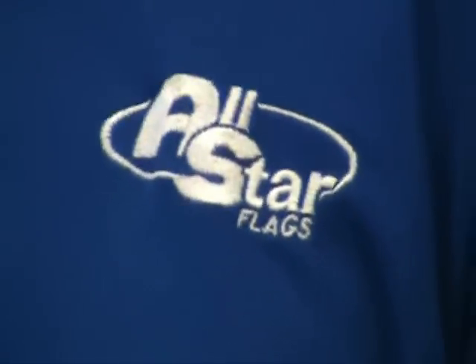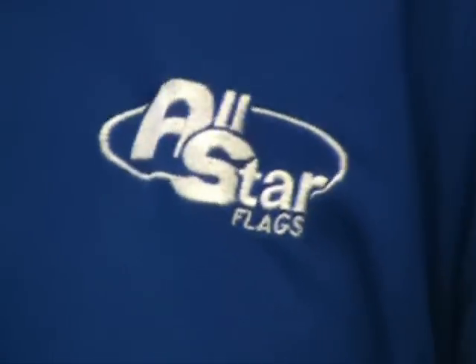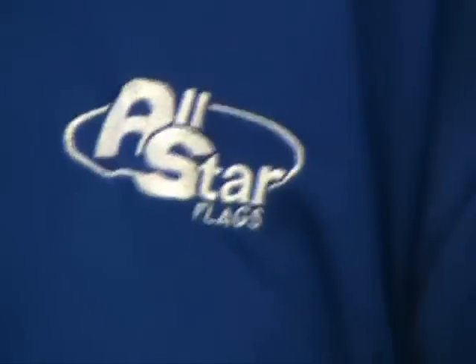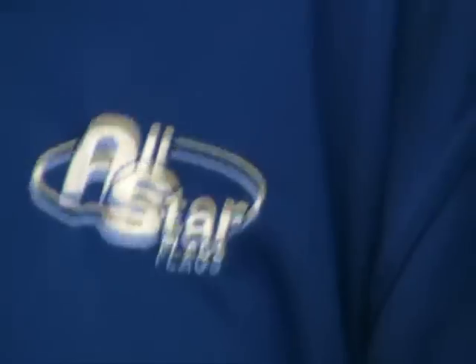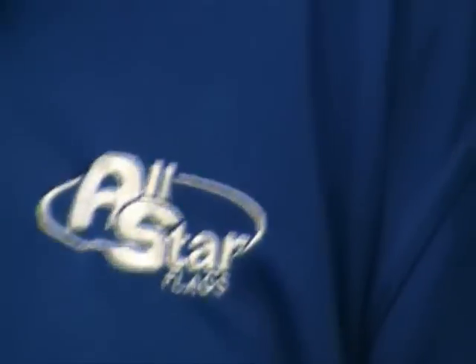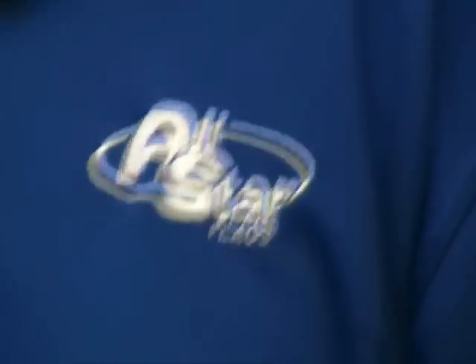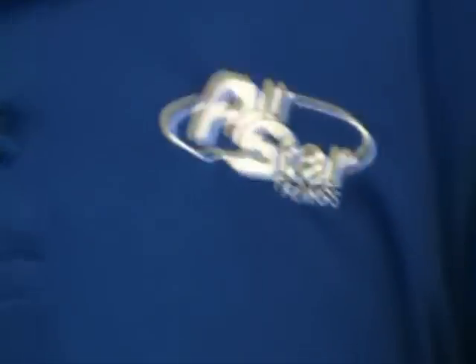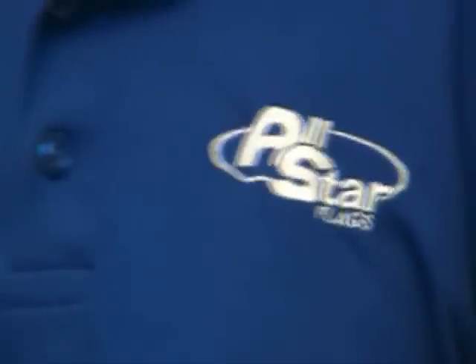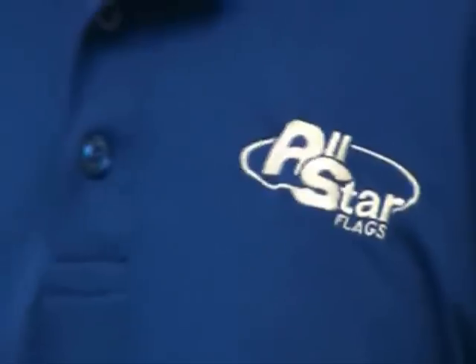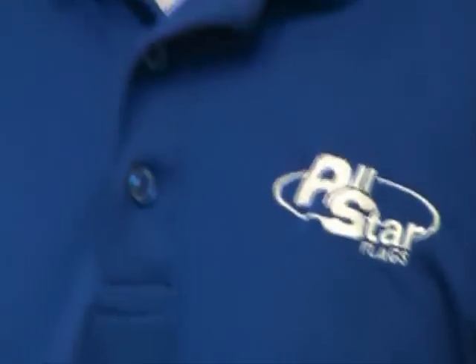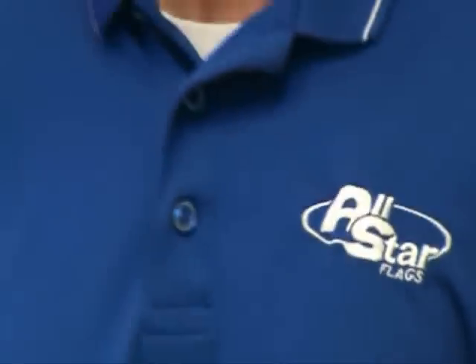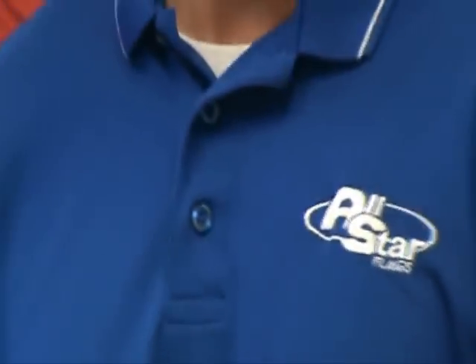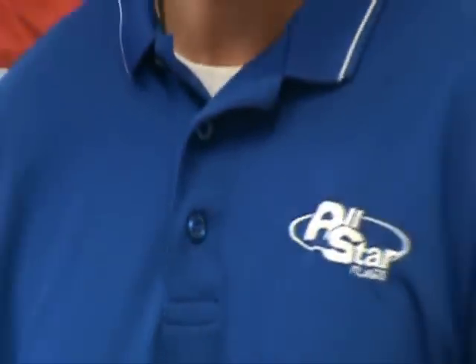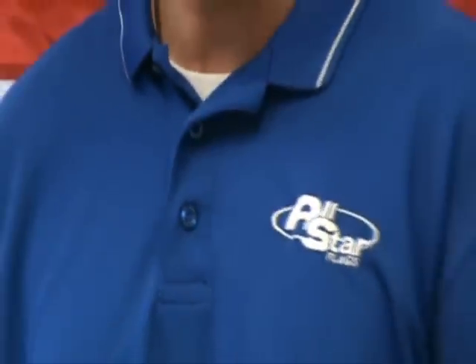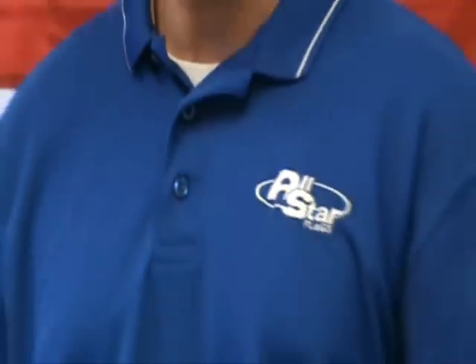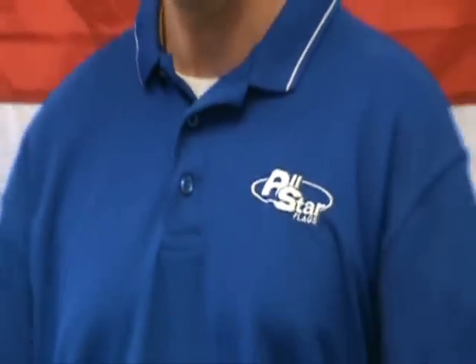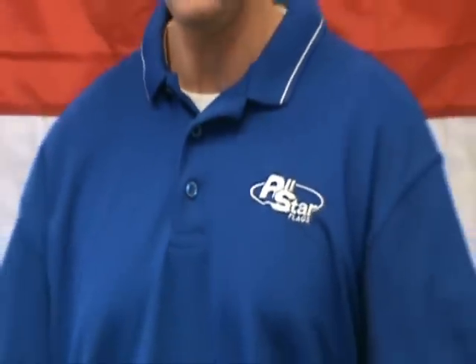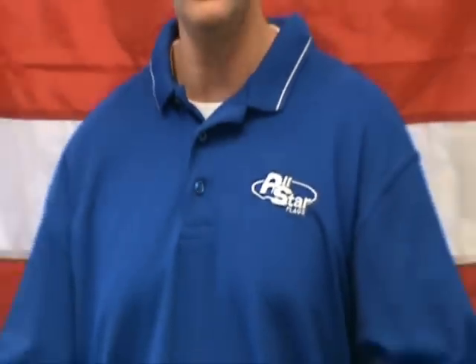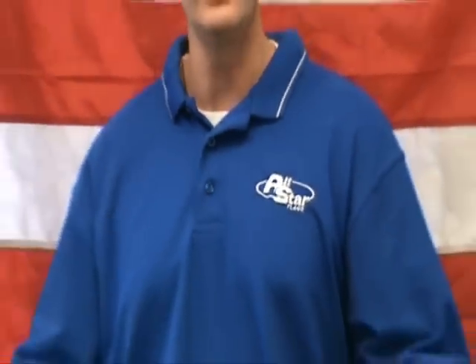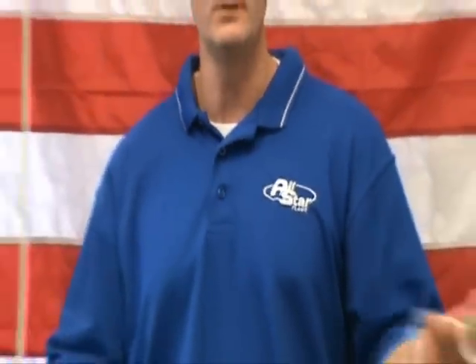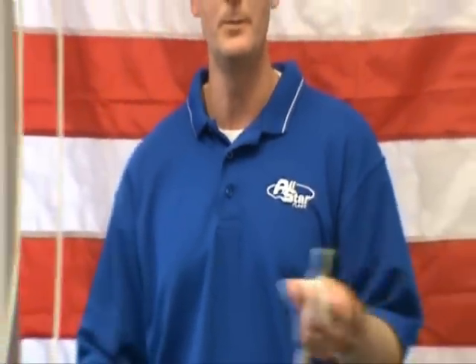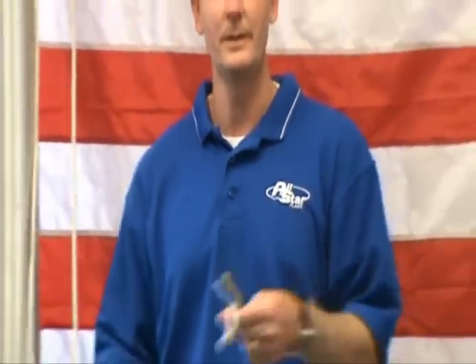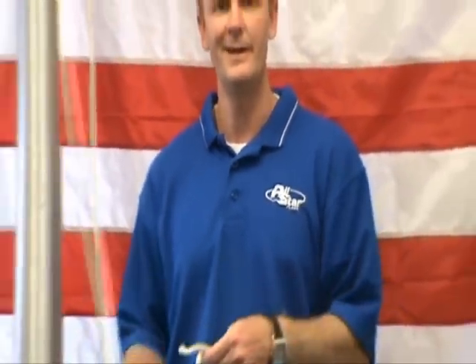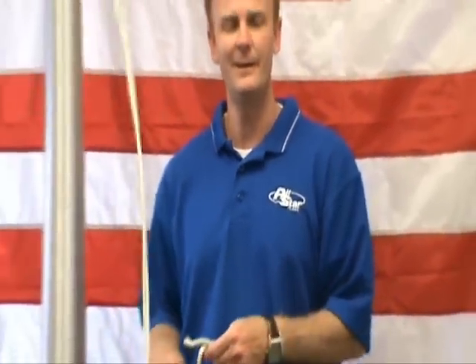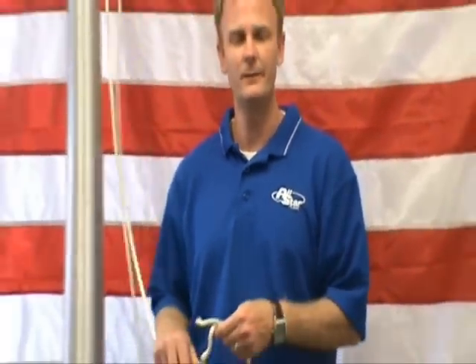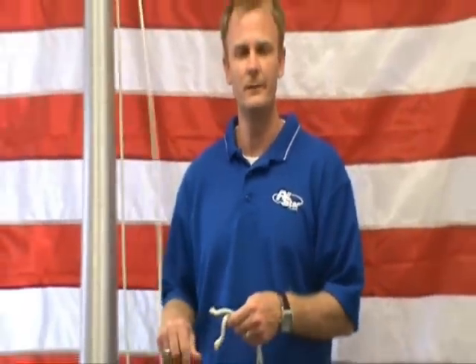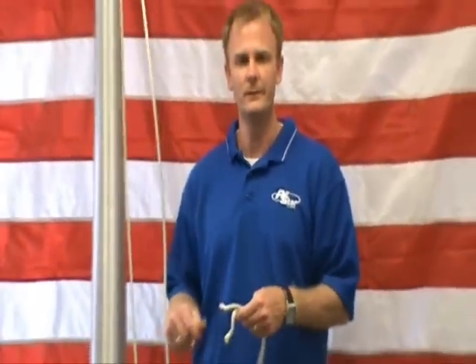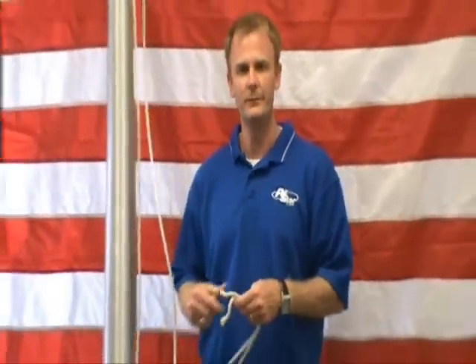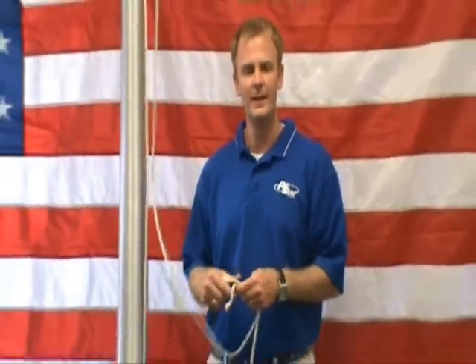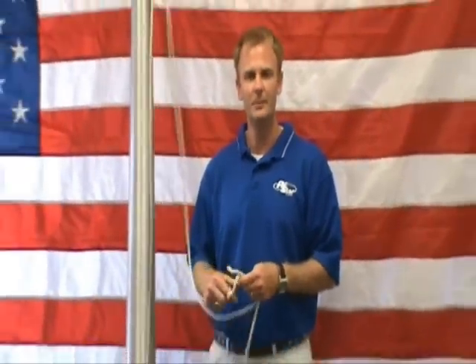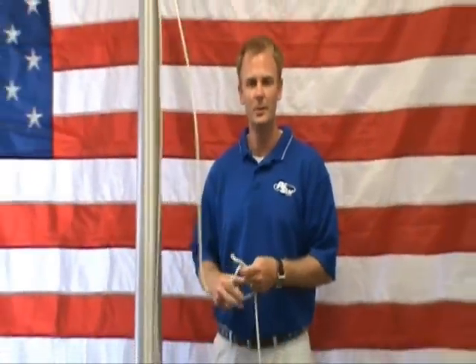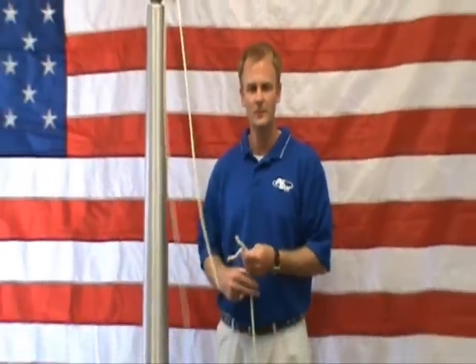Hi, Chad here with All Star Flags again. Today we're going to talk about re-roping the halyard on your flag pole.